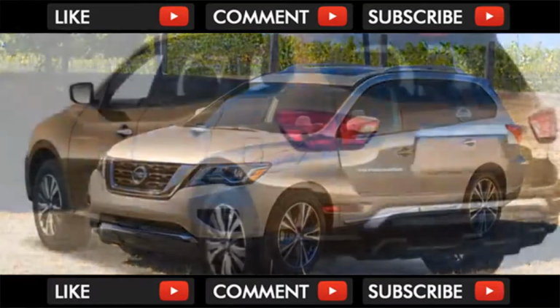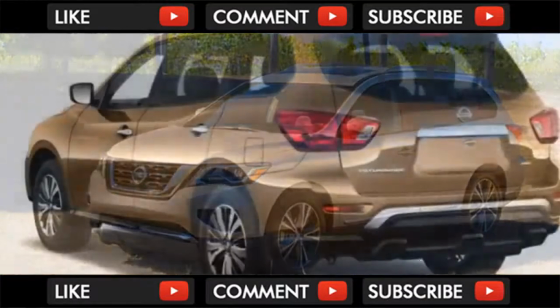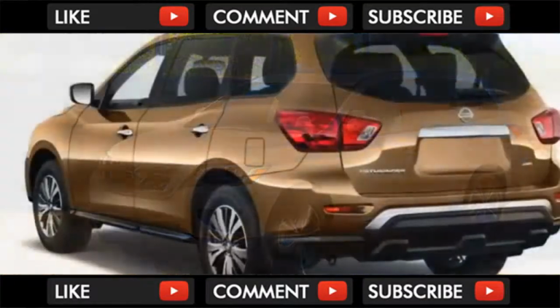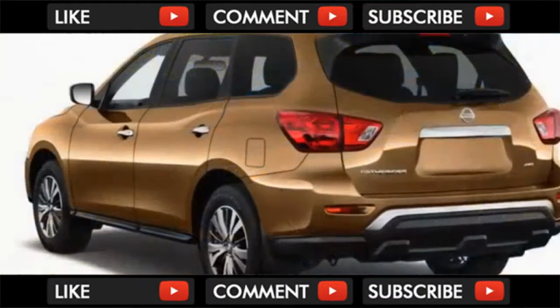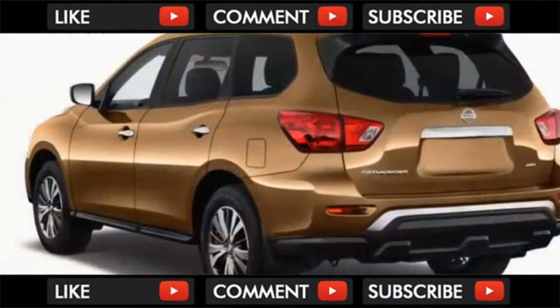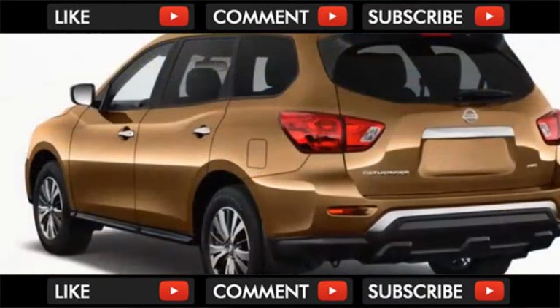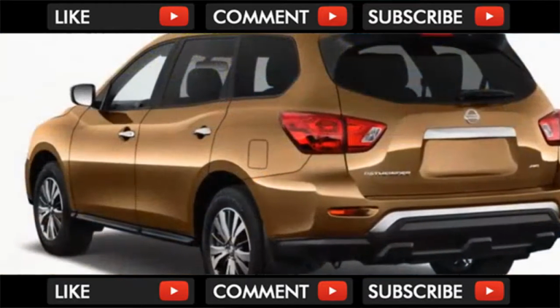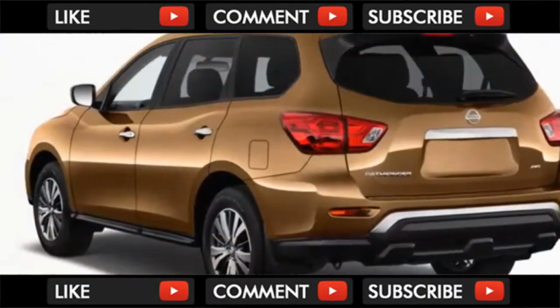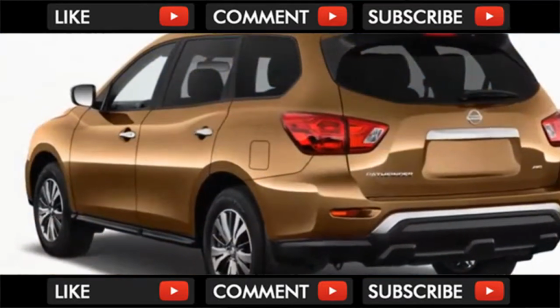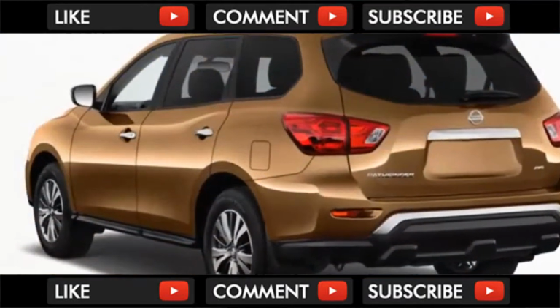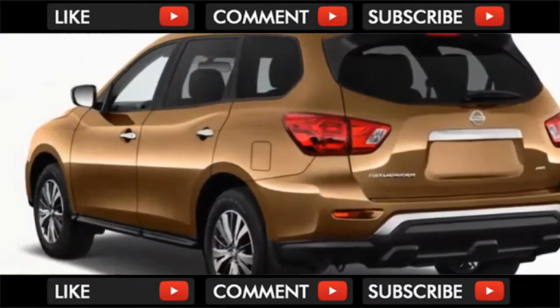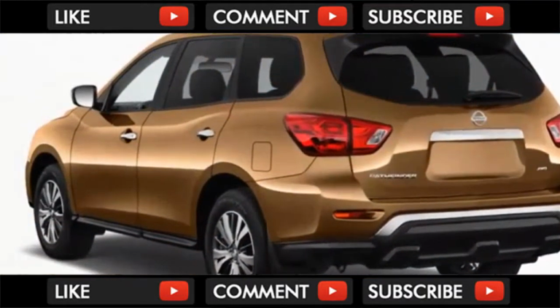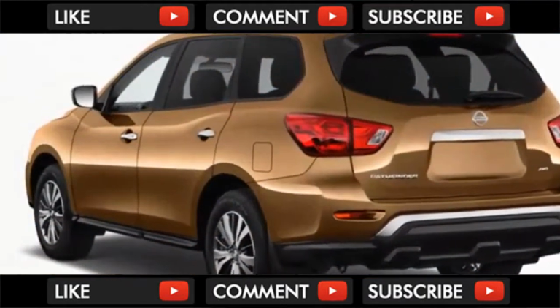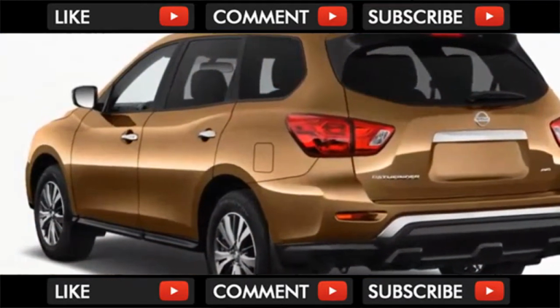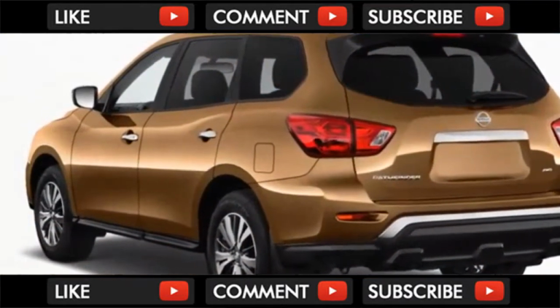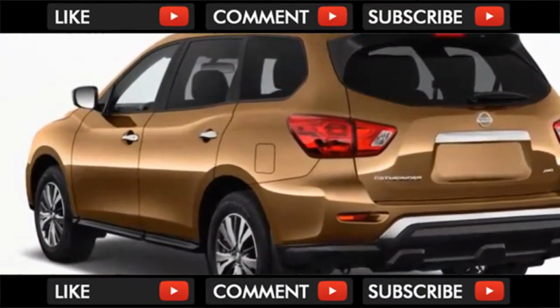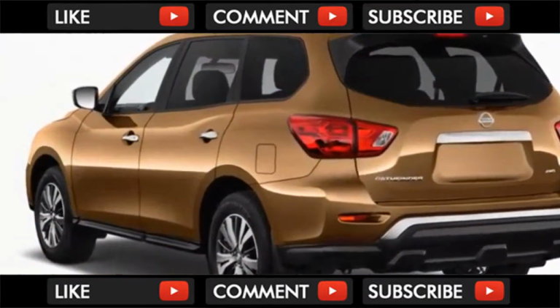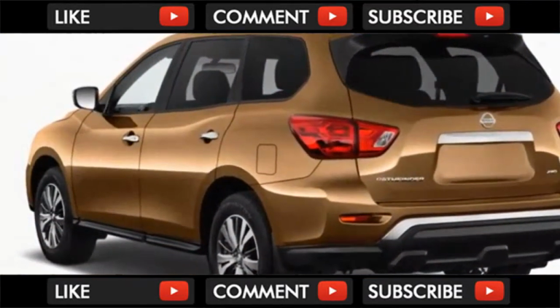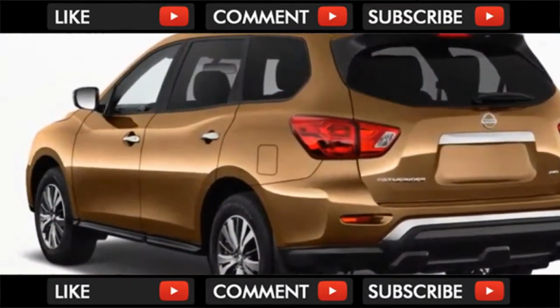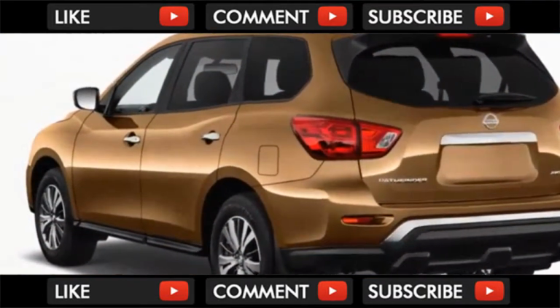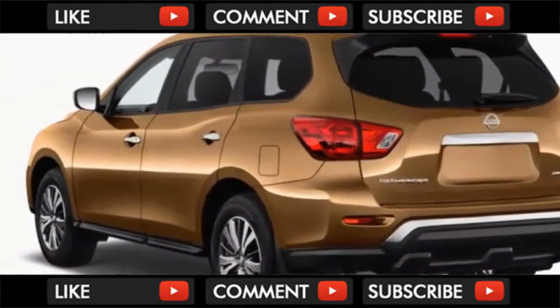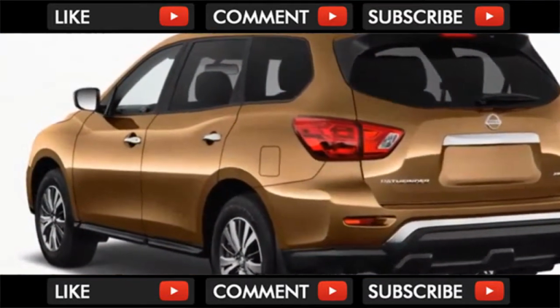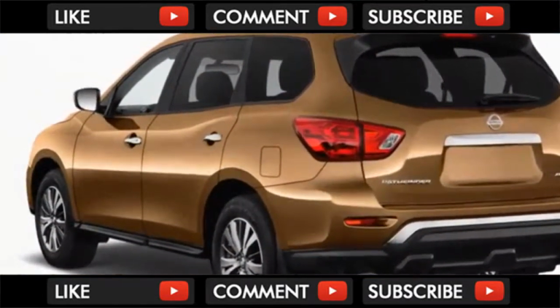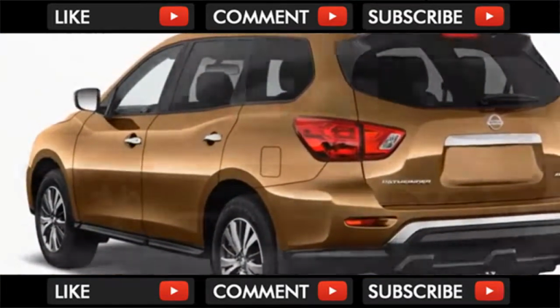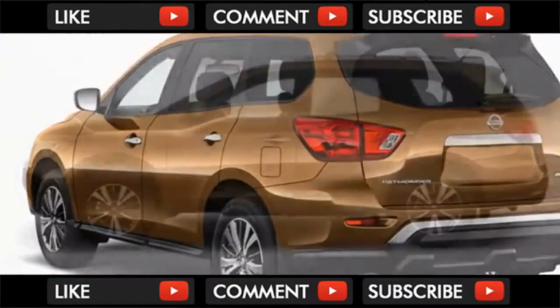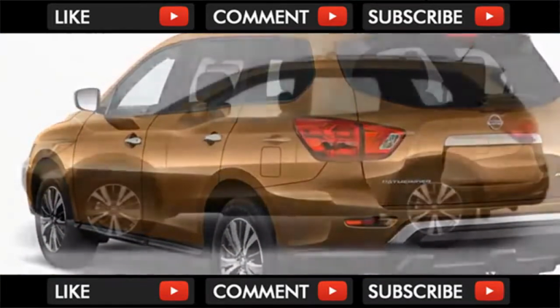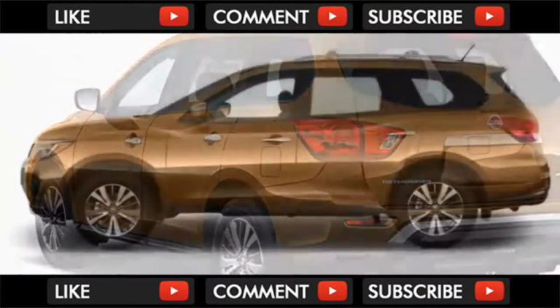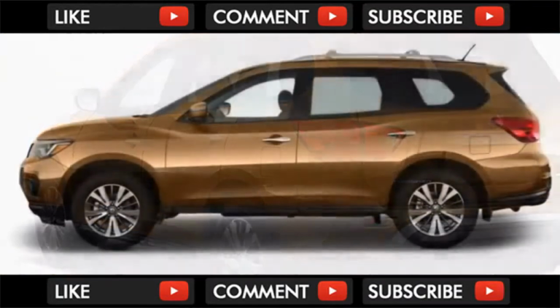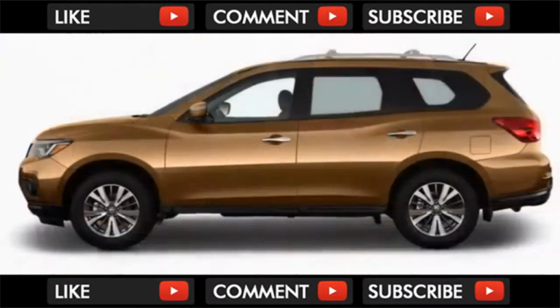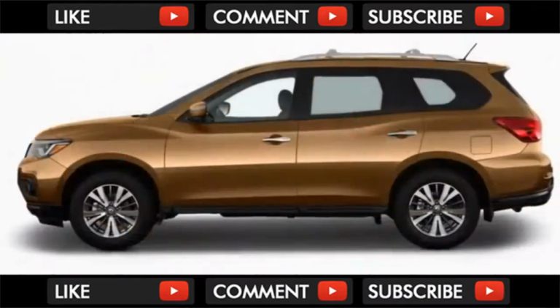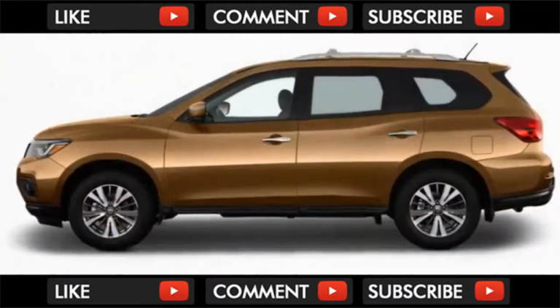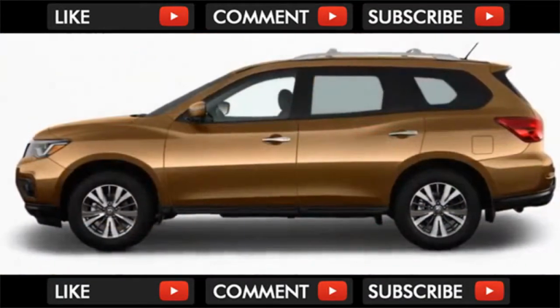The base model is the Nissan Pathfinder S, which is fairly sparse but still features third-row seats. The next step up is the SV, which is the one you're most likely to see on lots.